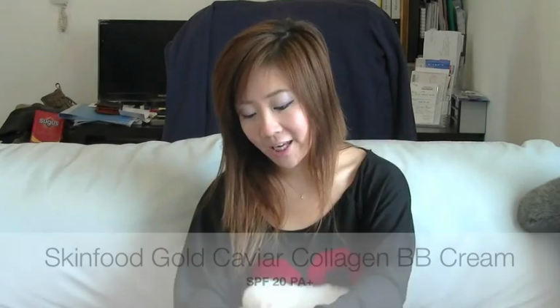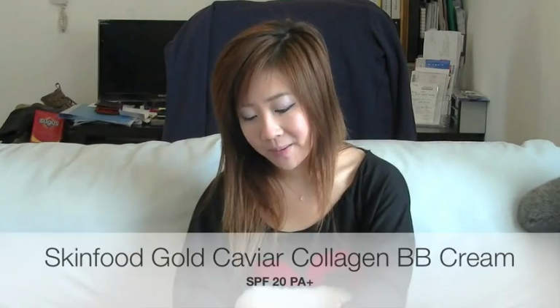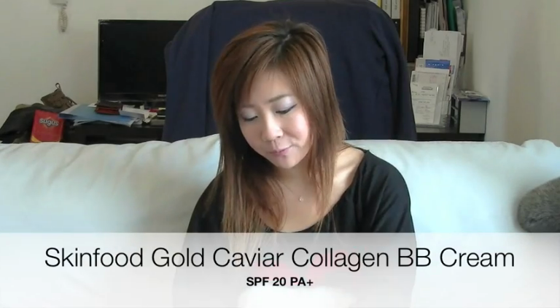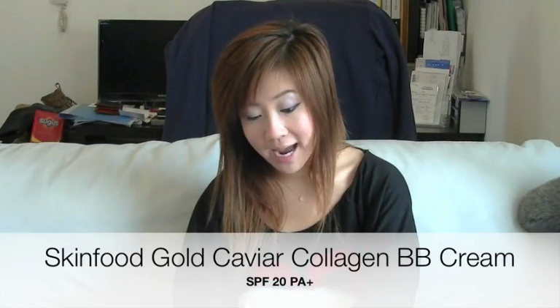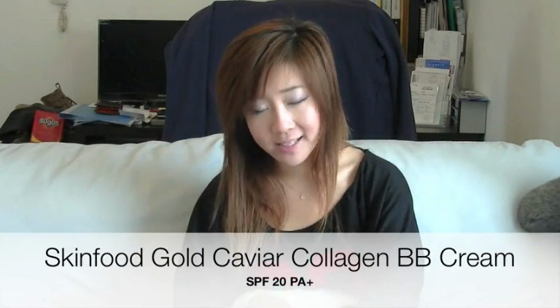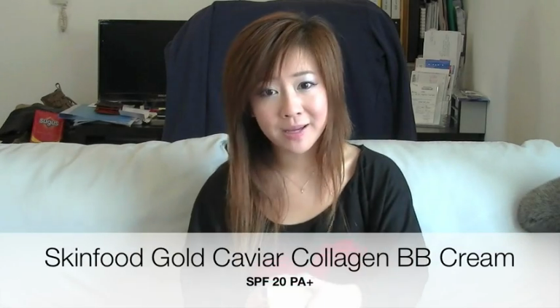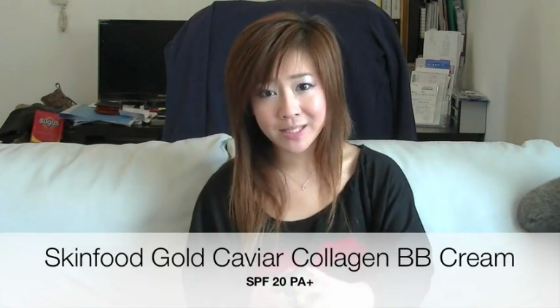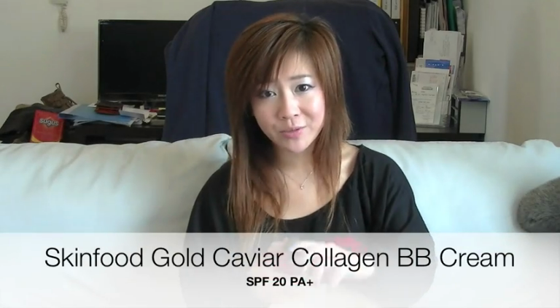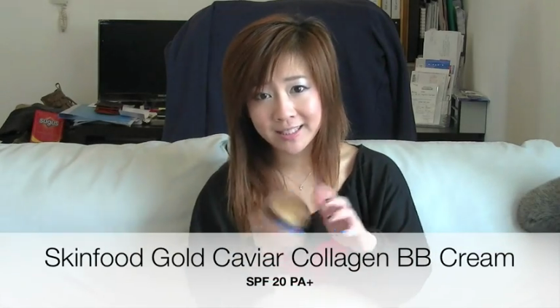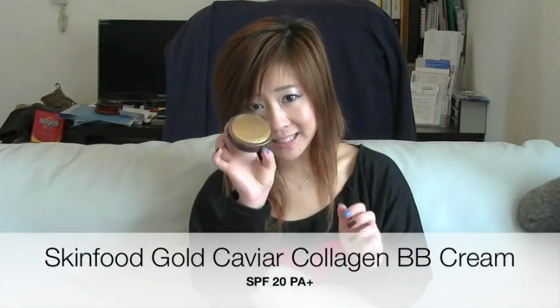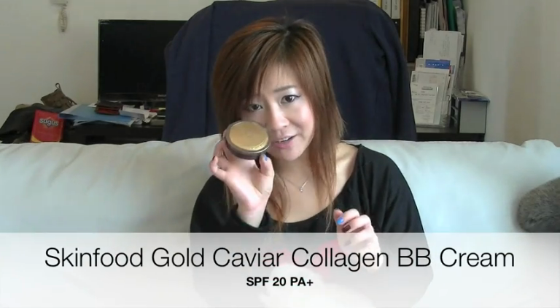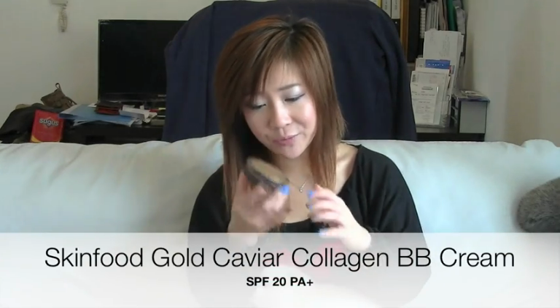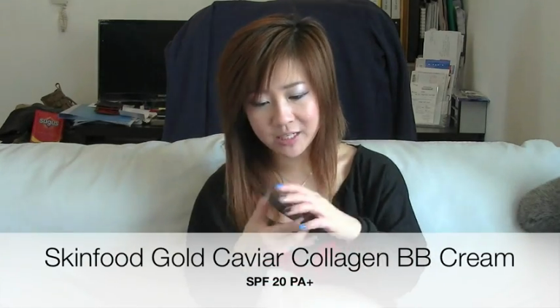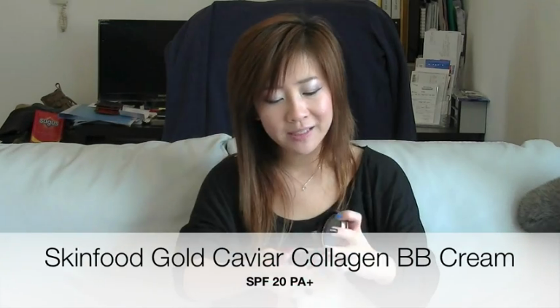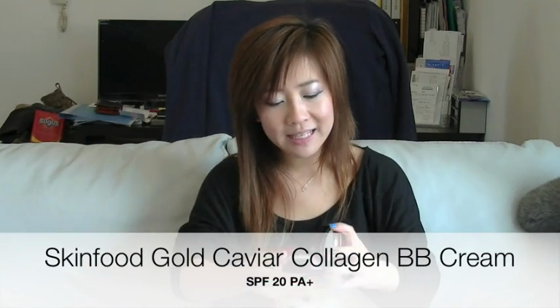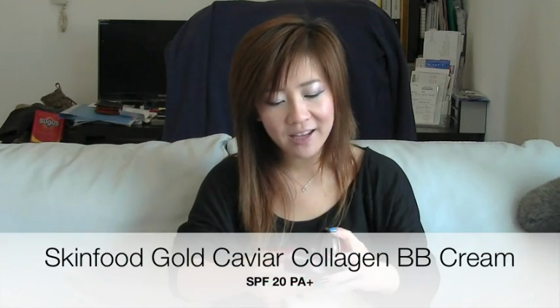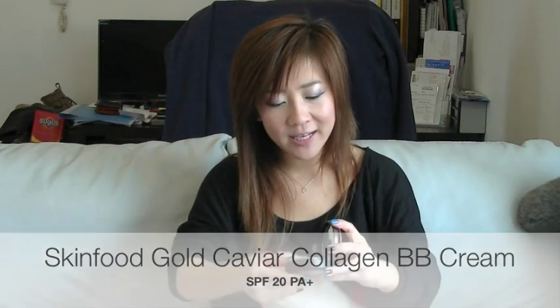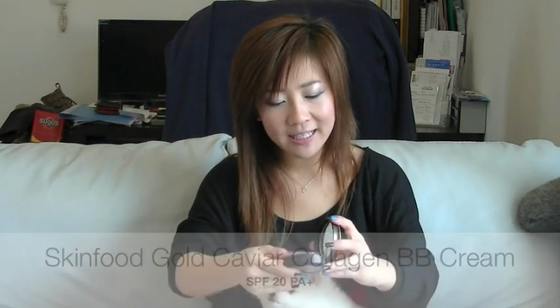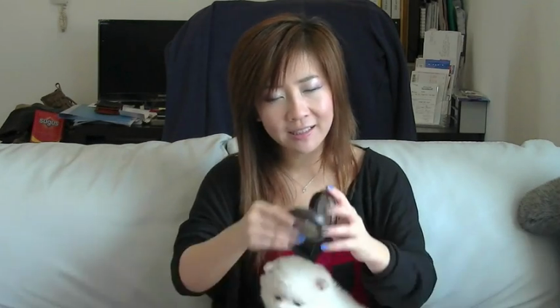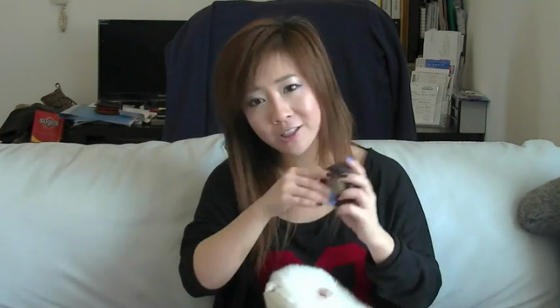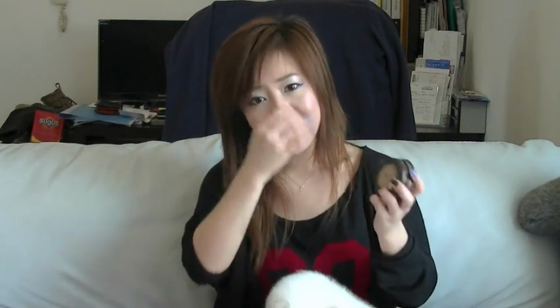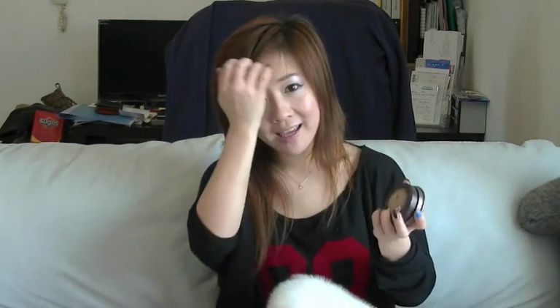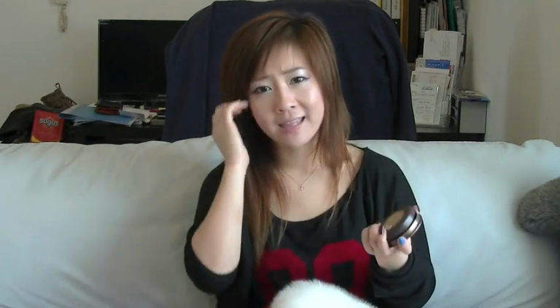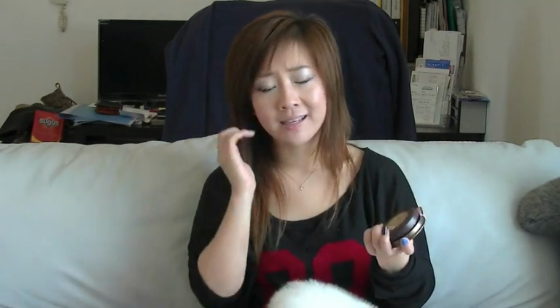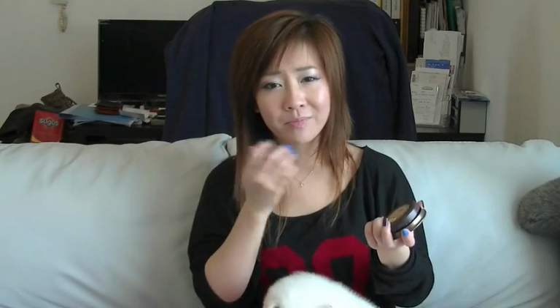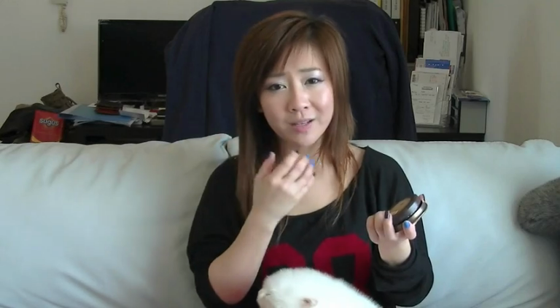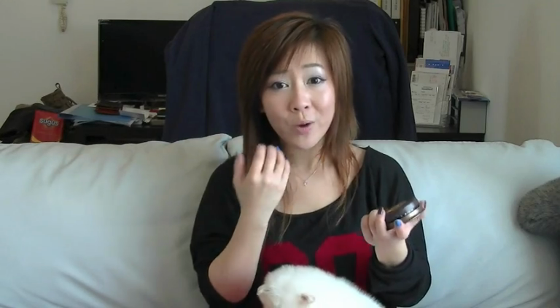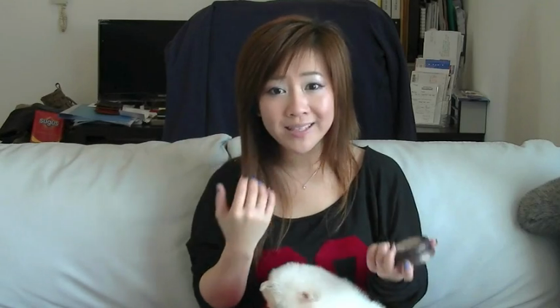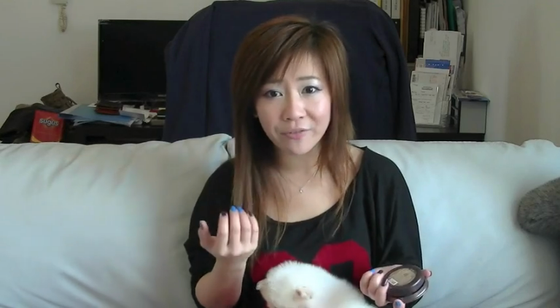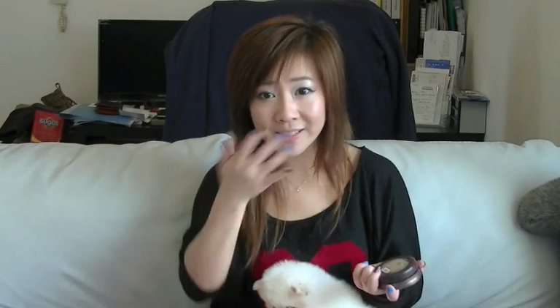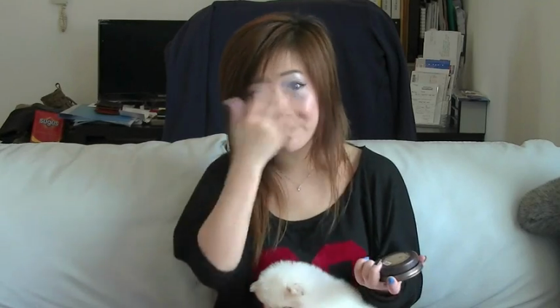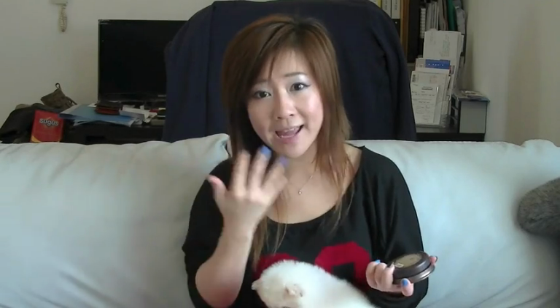A lot of people were asking about the Skin Food BB cream. Personally, I find it a little too thick and quite difficult to blend. Not very good if you have dry skin because your skin may end up looking flaky.